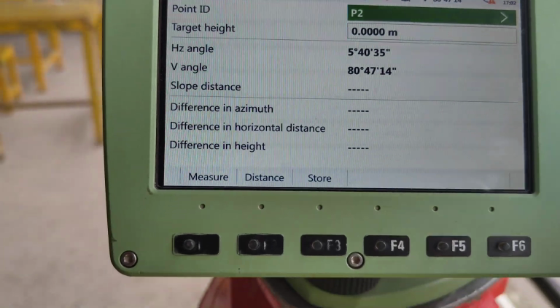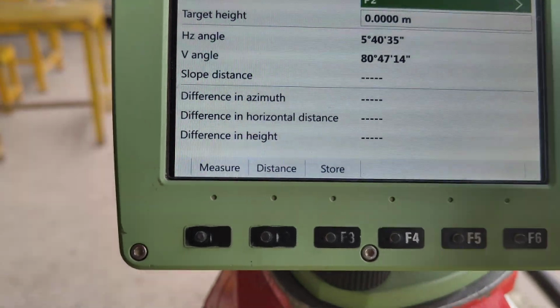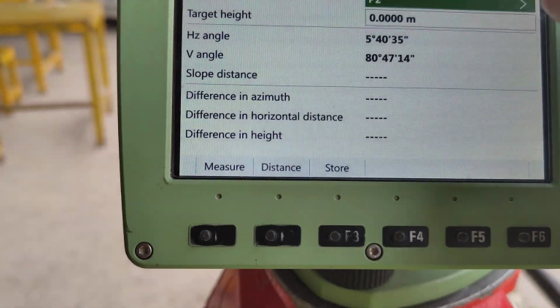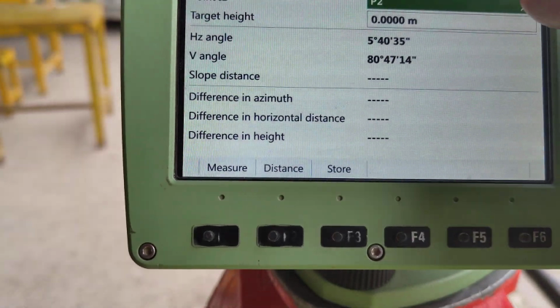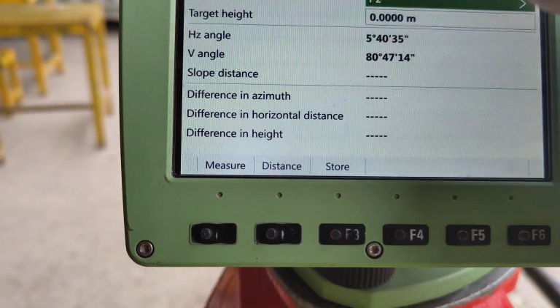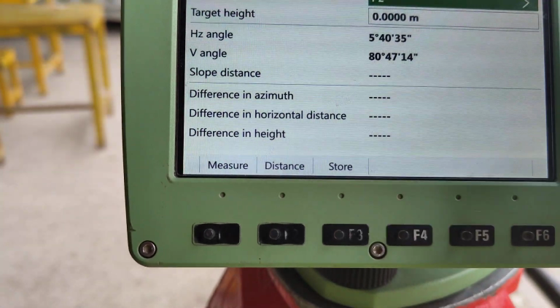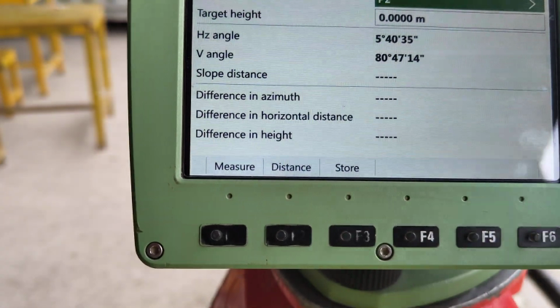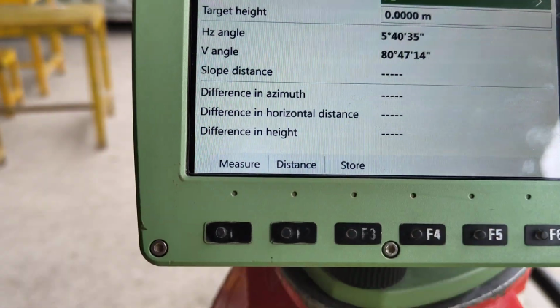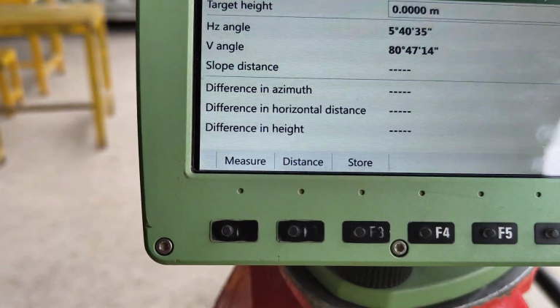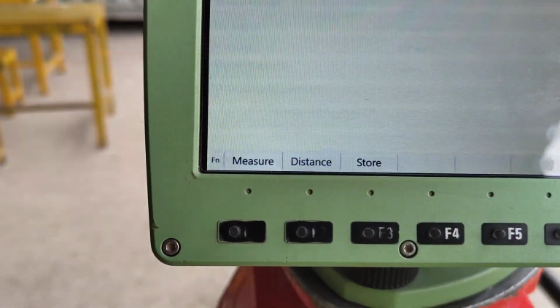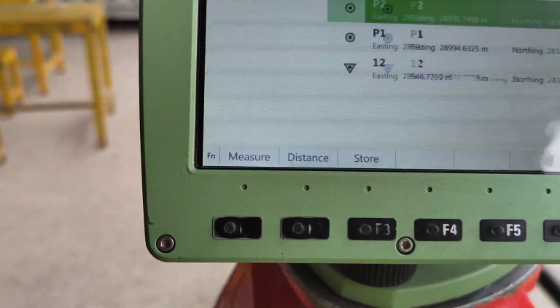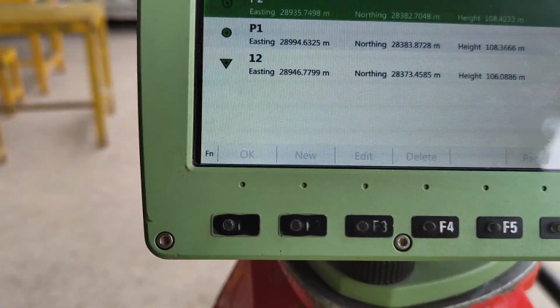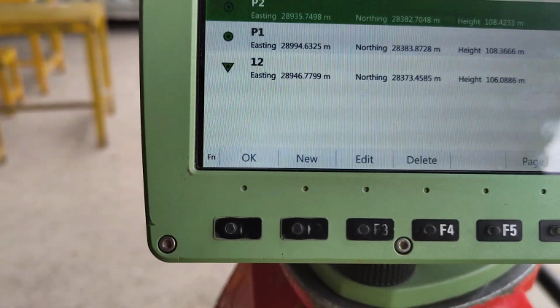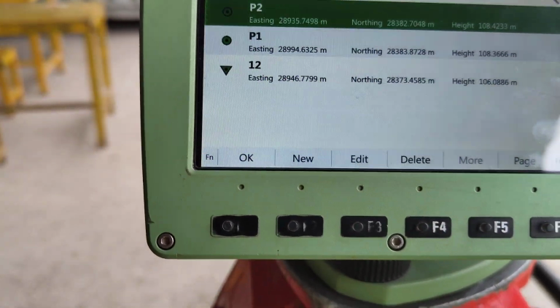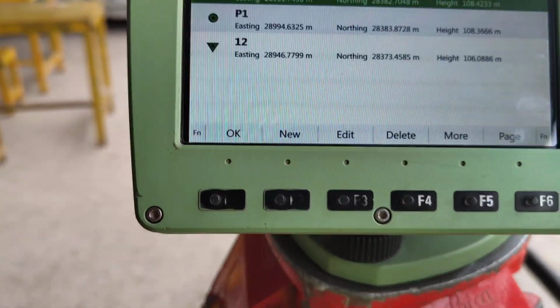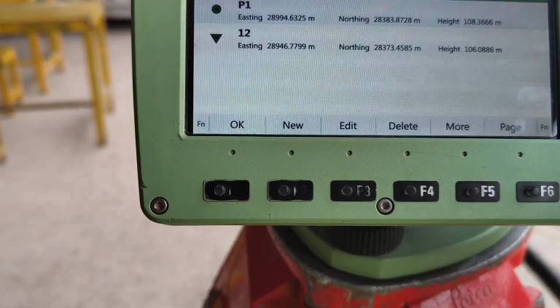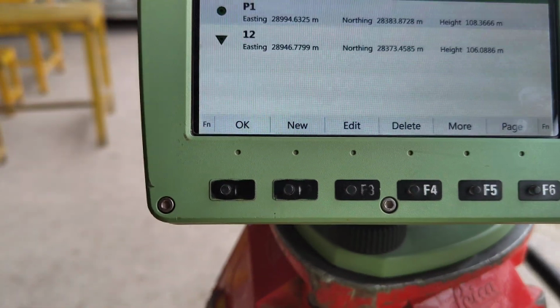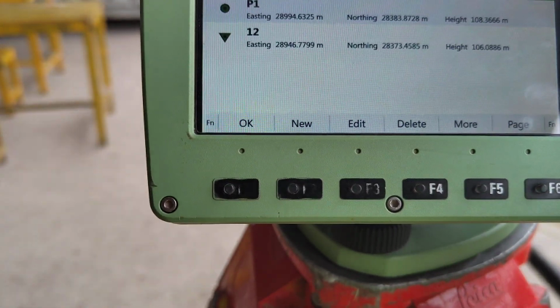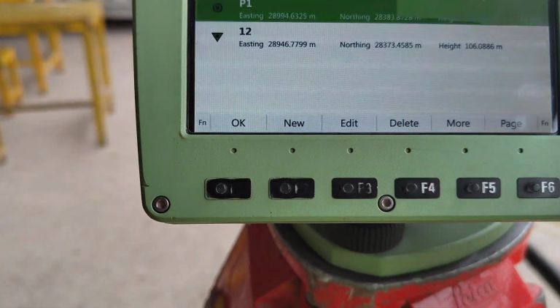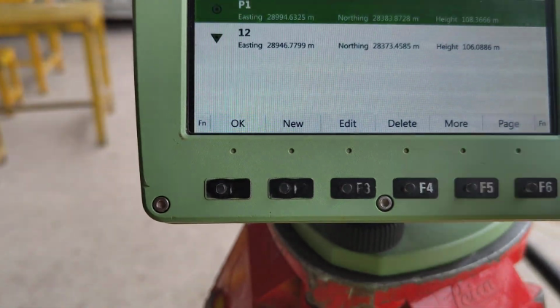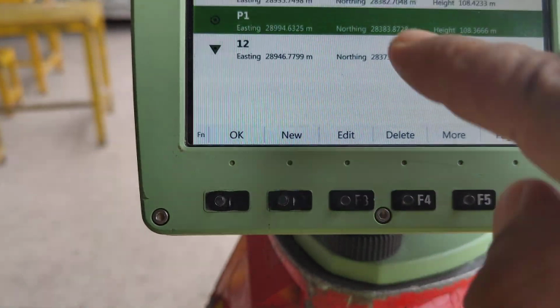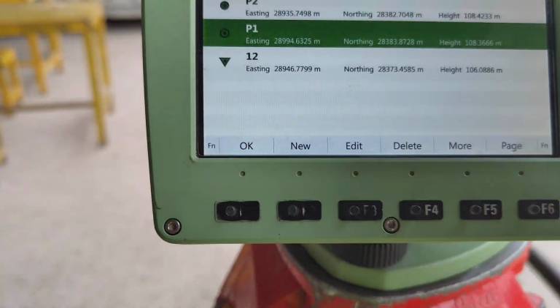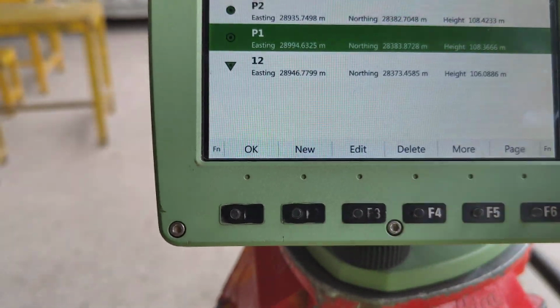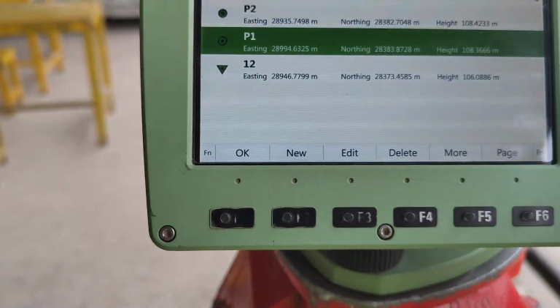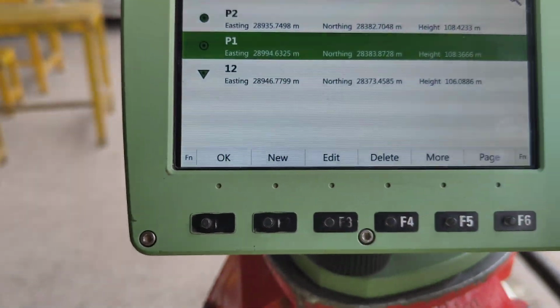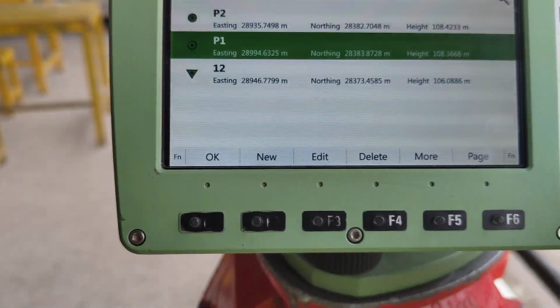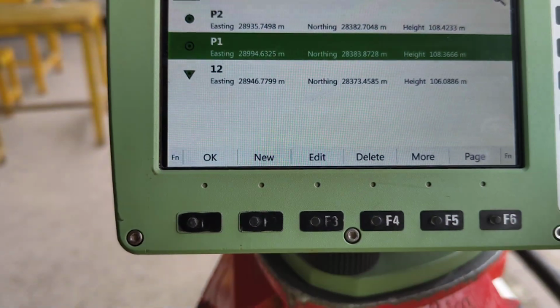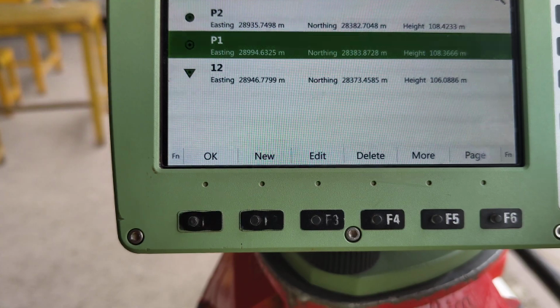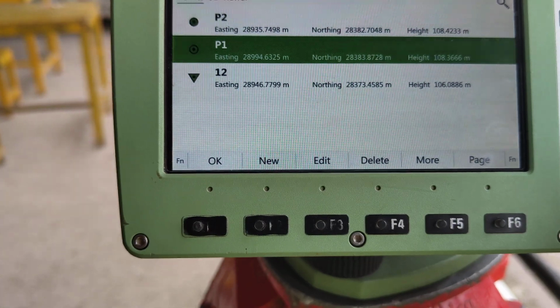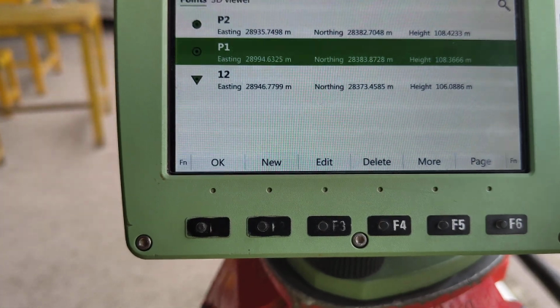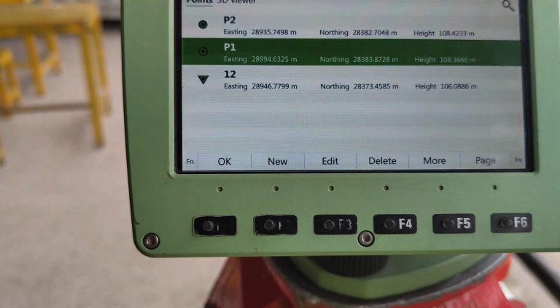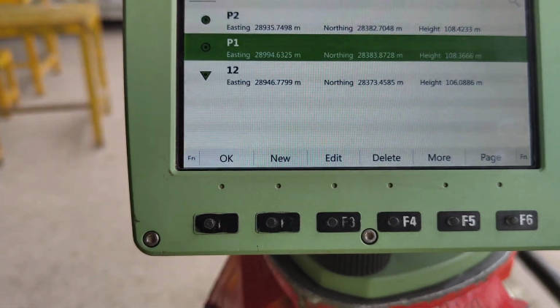After, how many points have inside? P1, P2, P2.5. We will select P1.